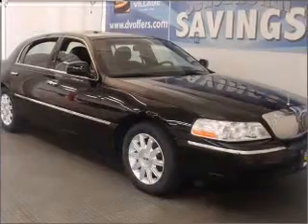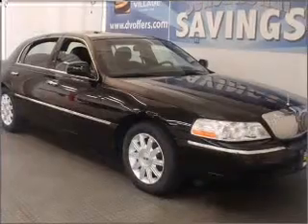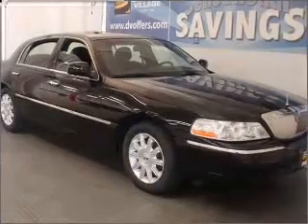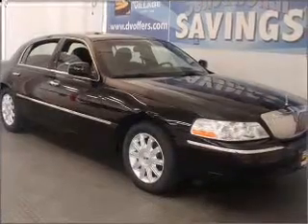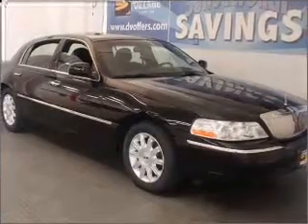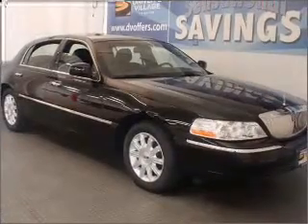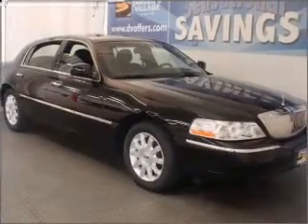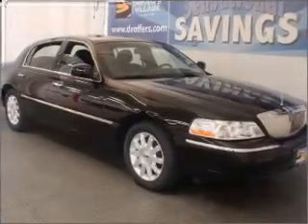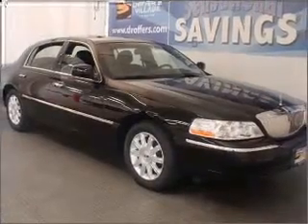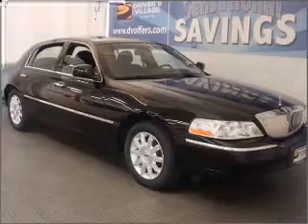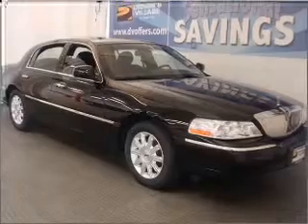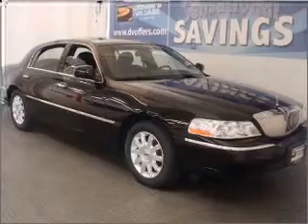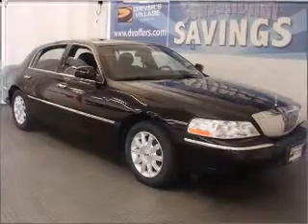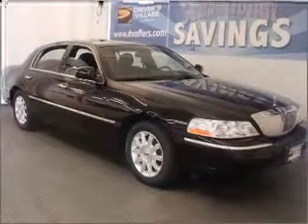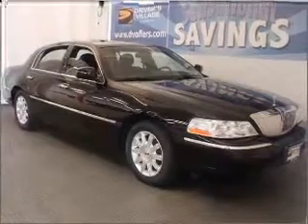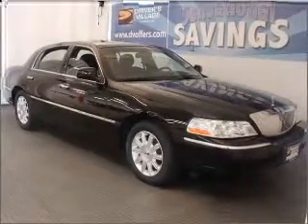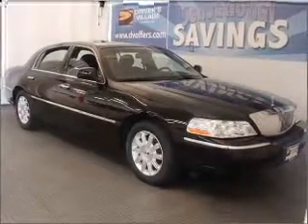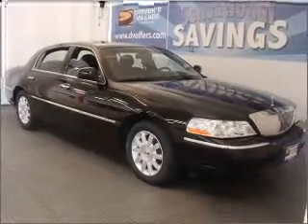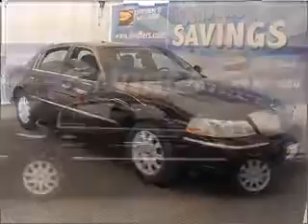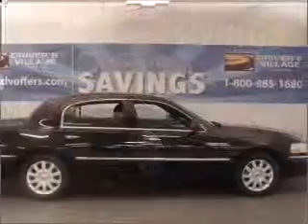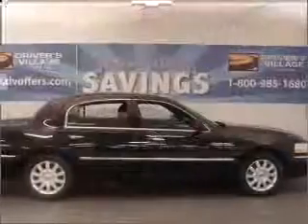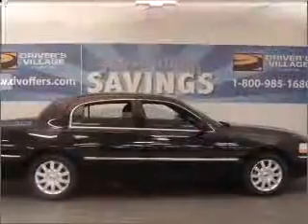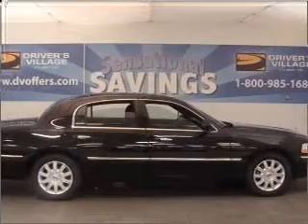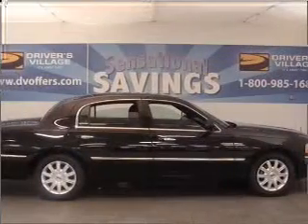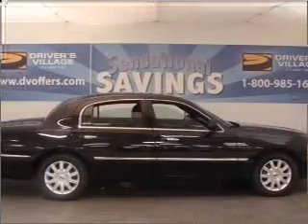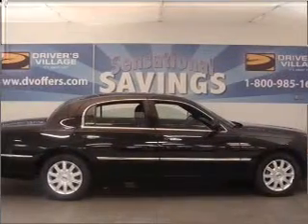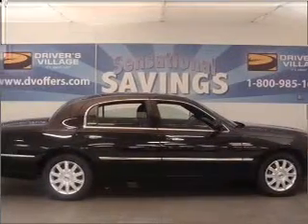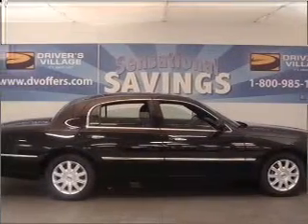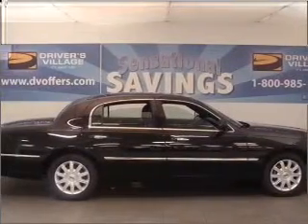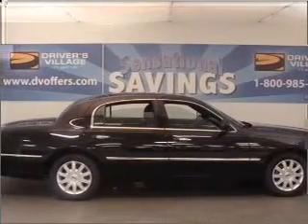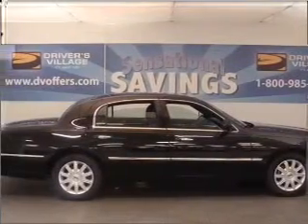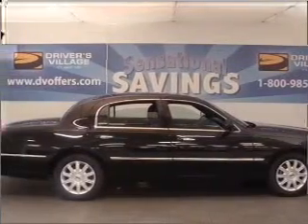Interested in the comfort and ease of a luxury car? Check out this Rooney Black 2009 Lincoln Town Car with Ether Interior.